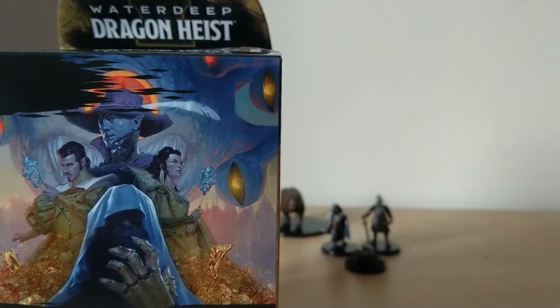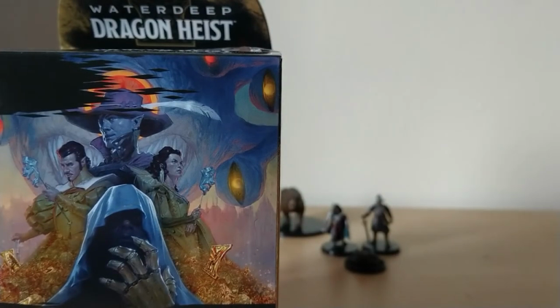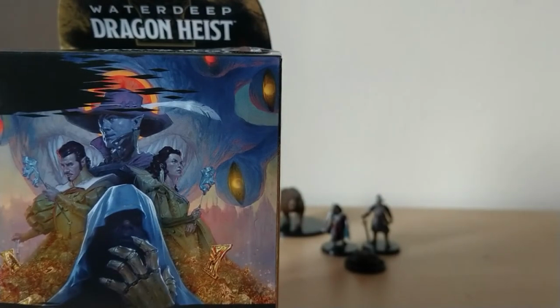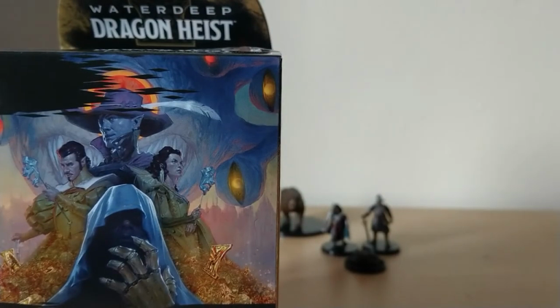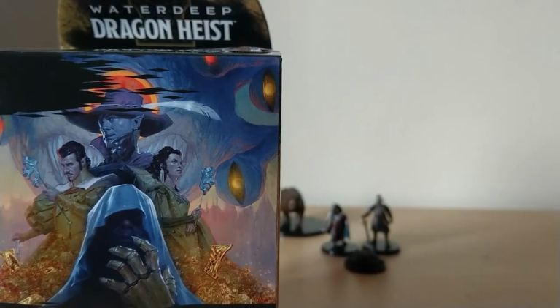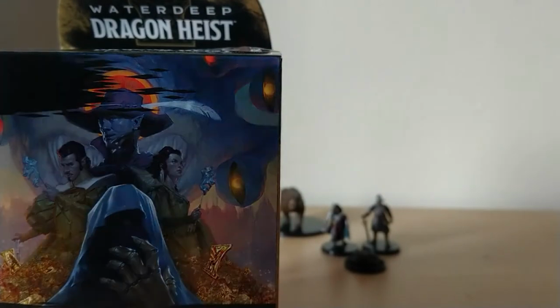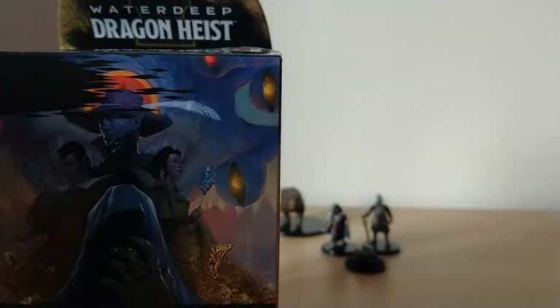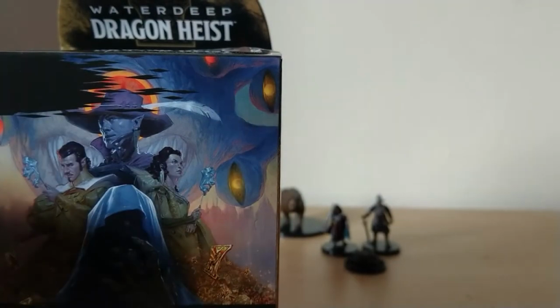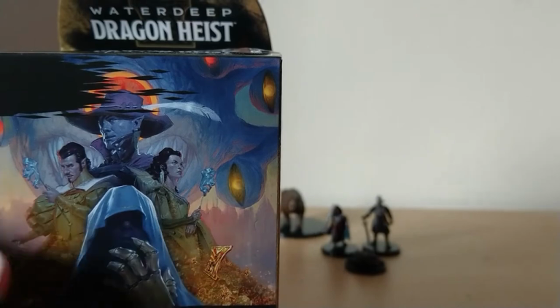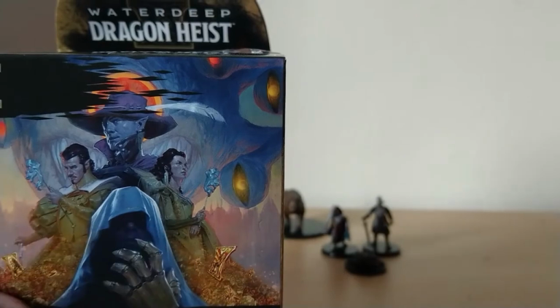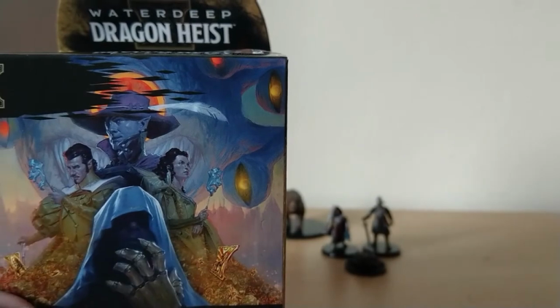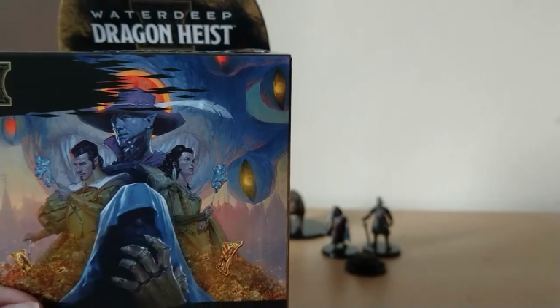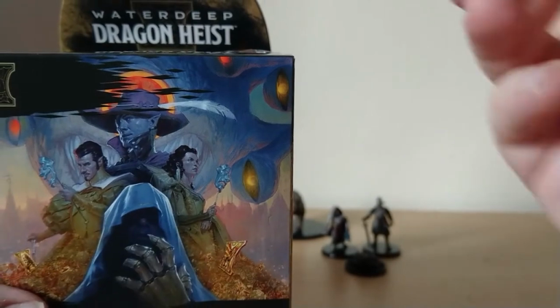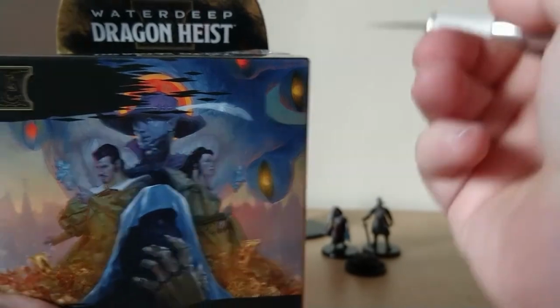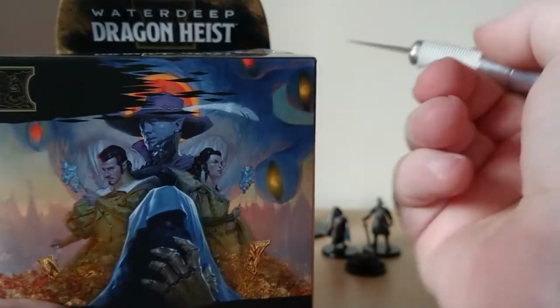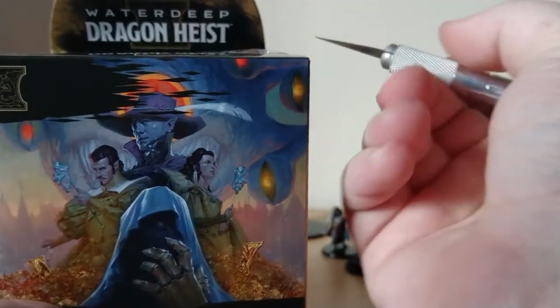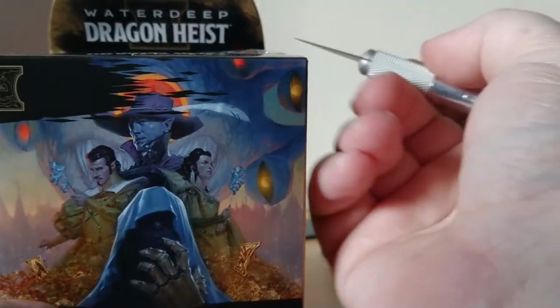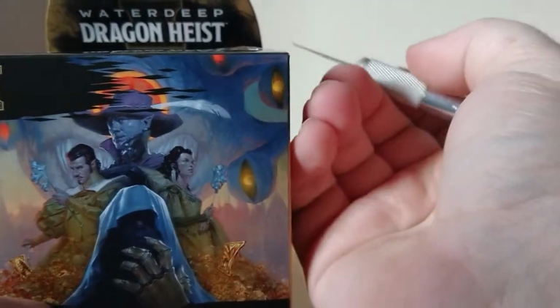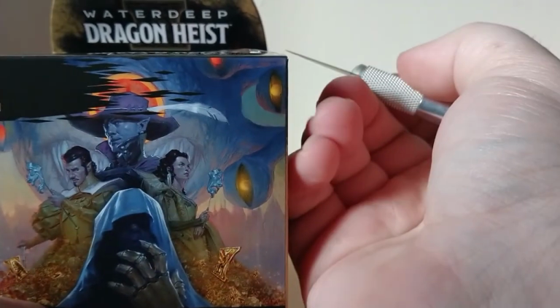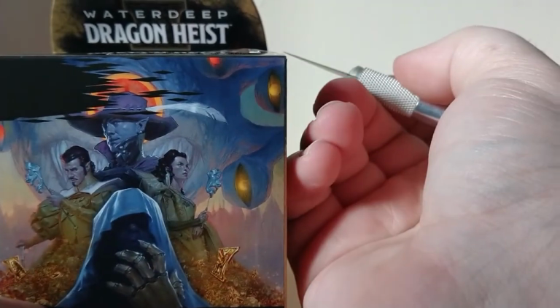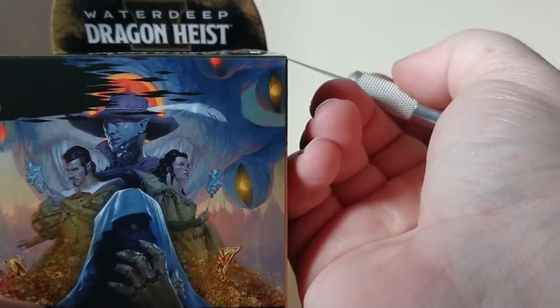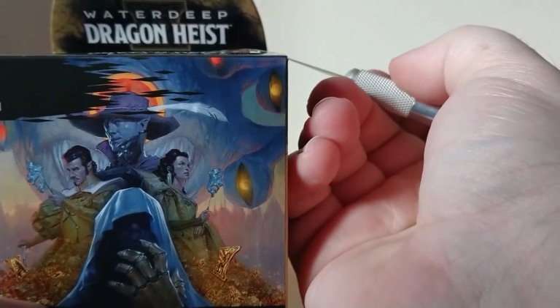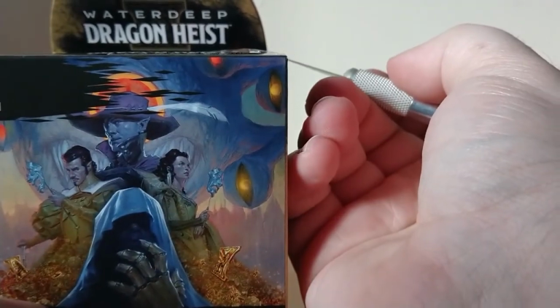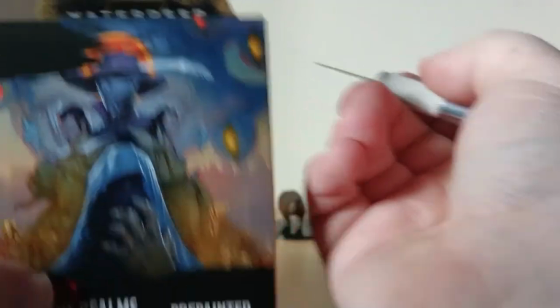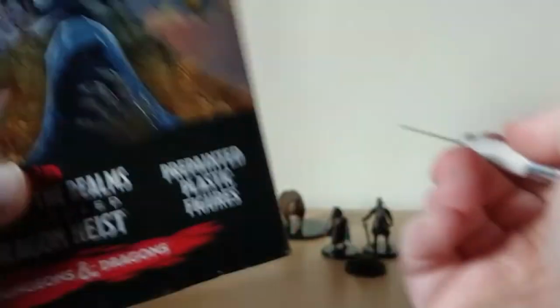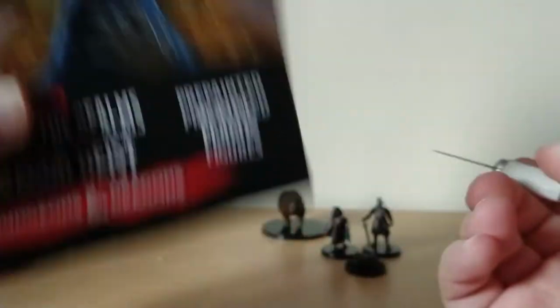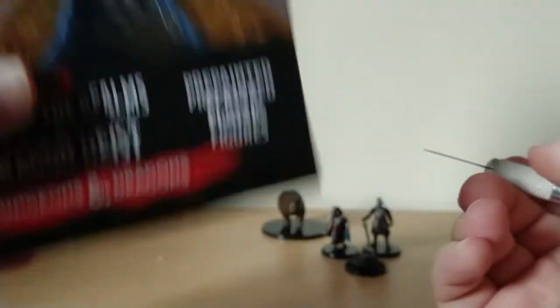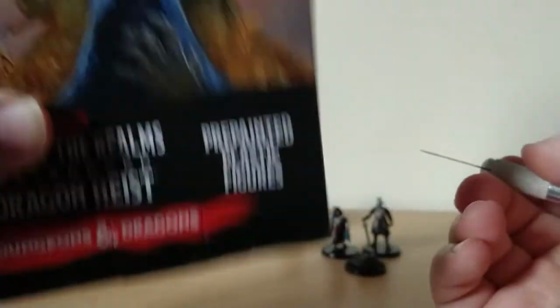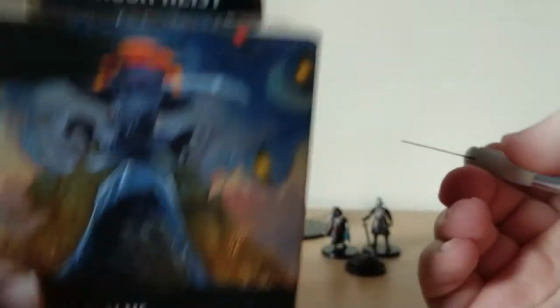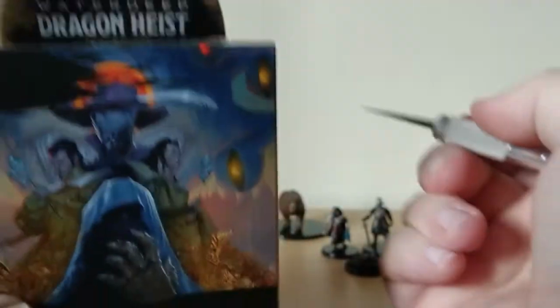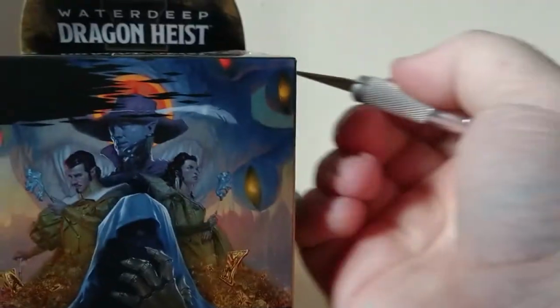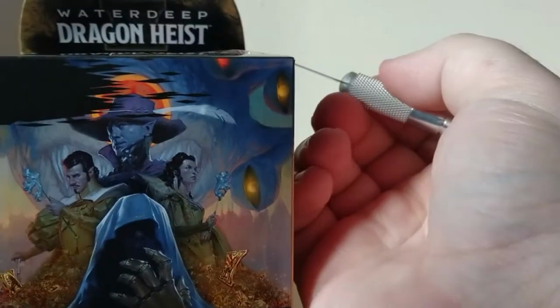Box number two, out of eight. Doesn't feel very heavy.